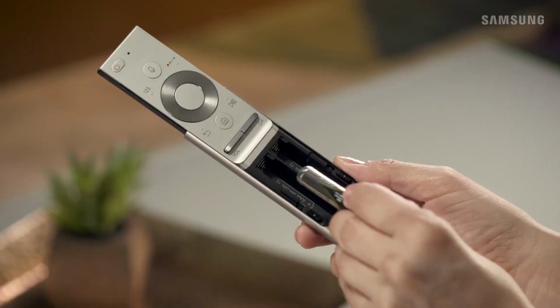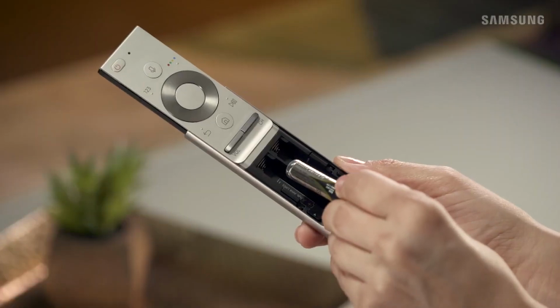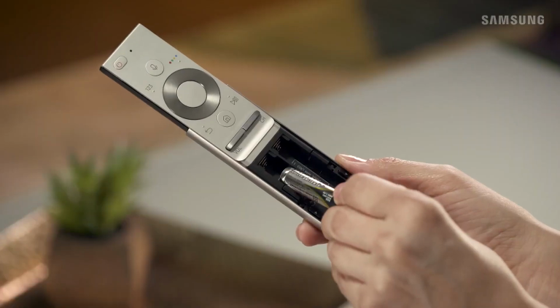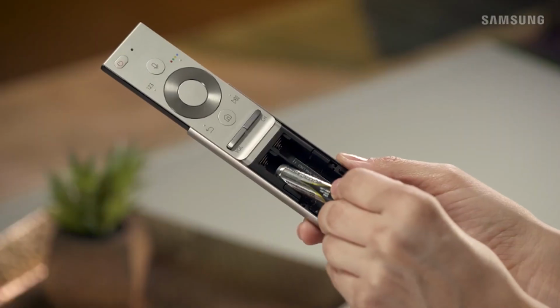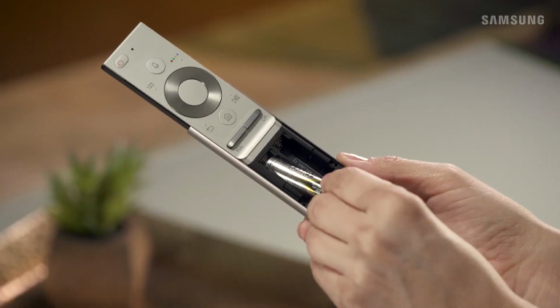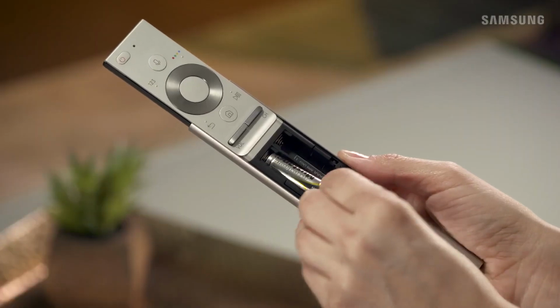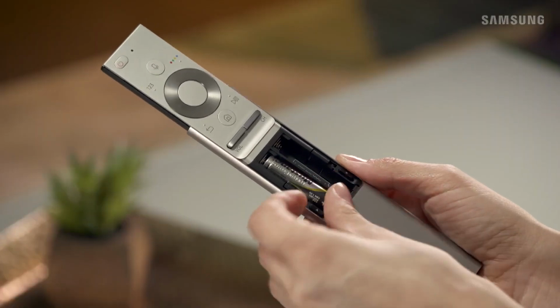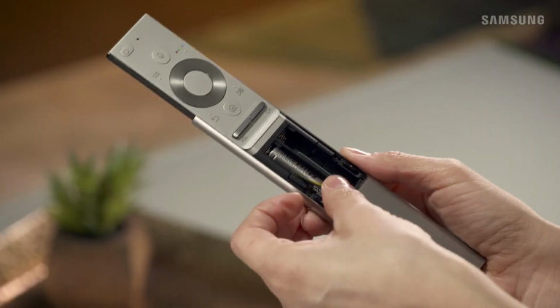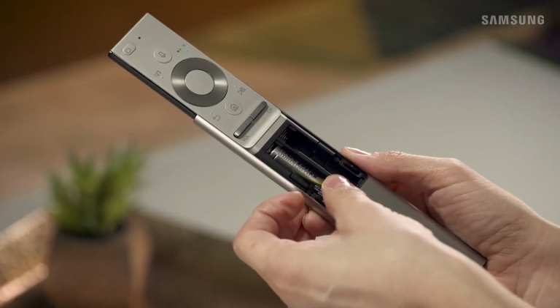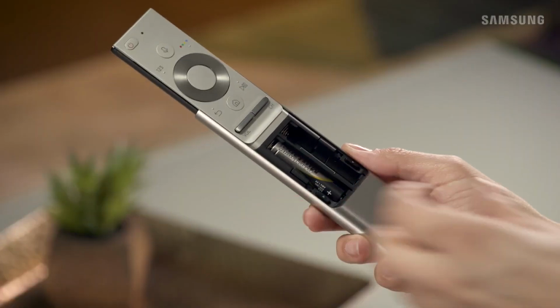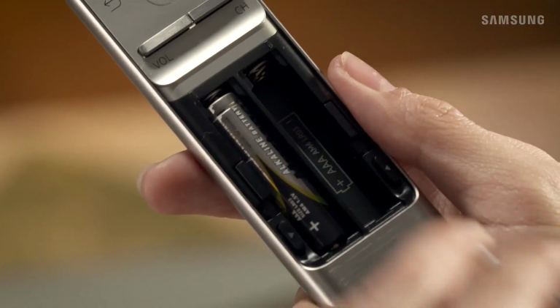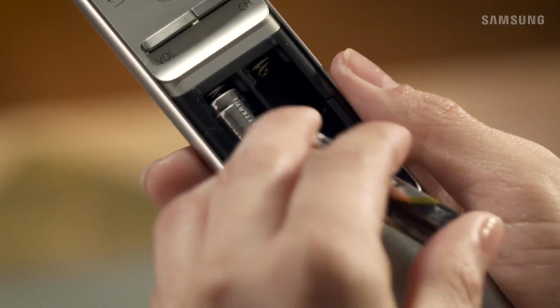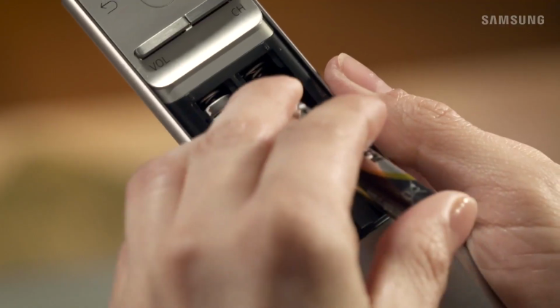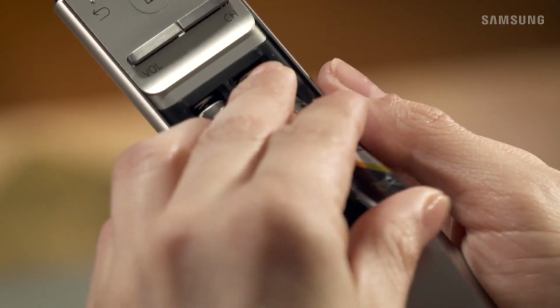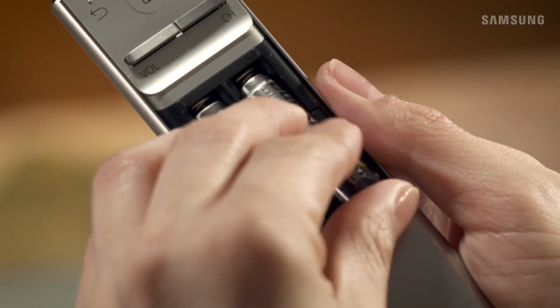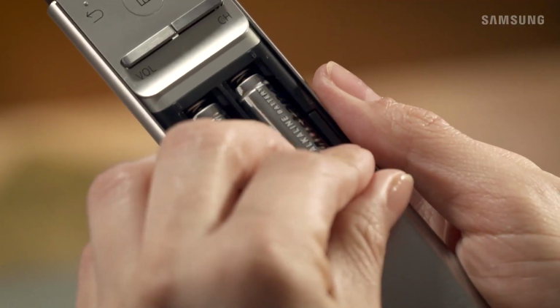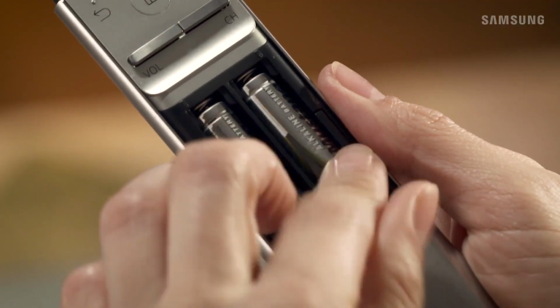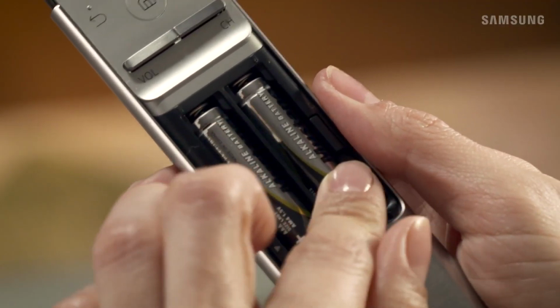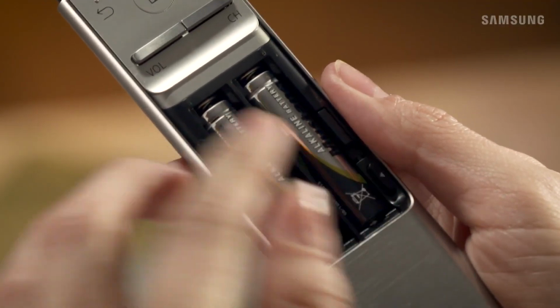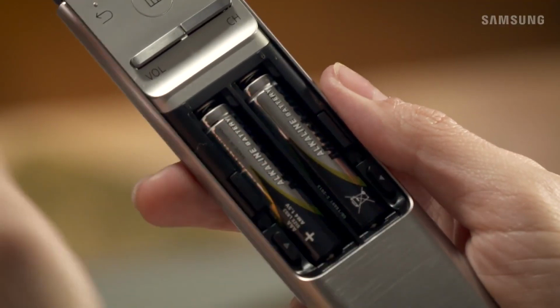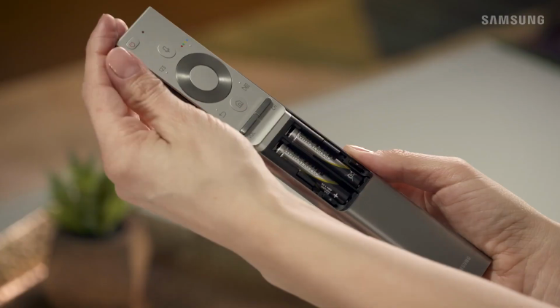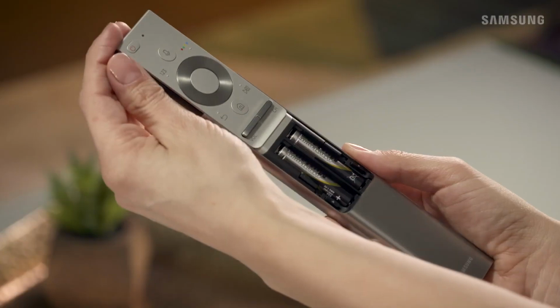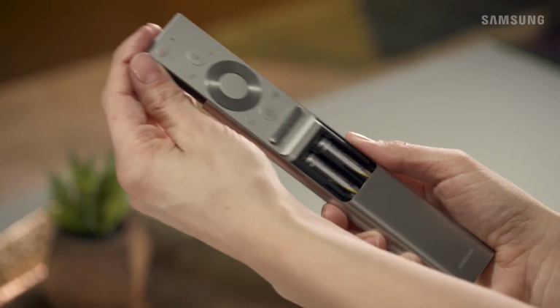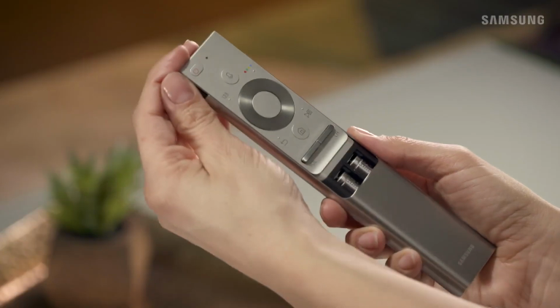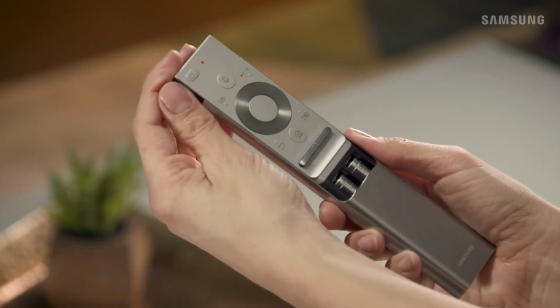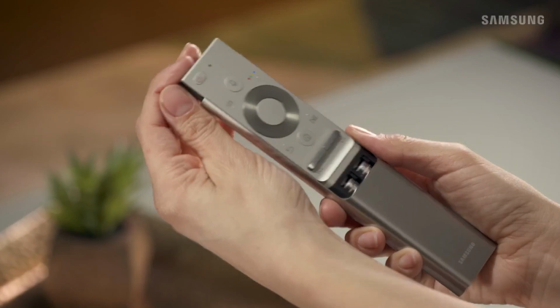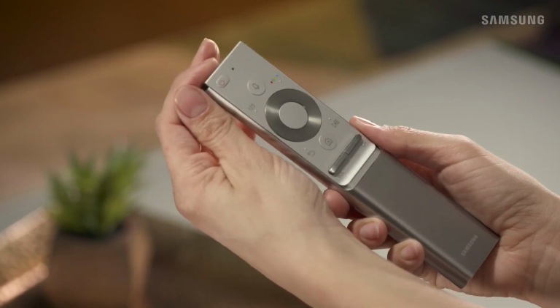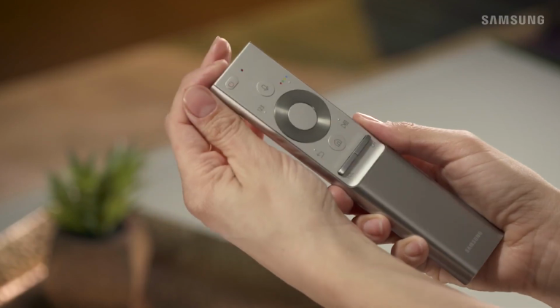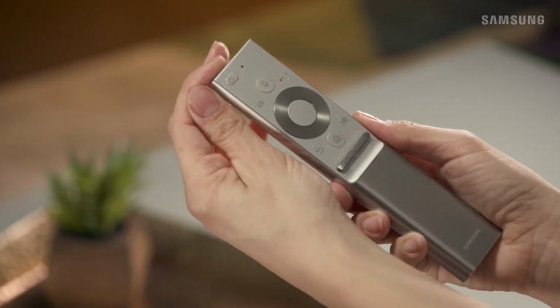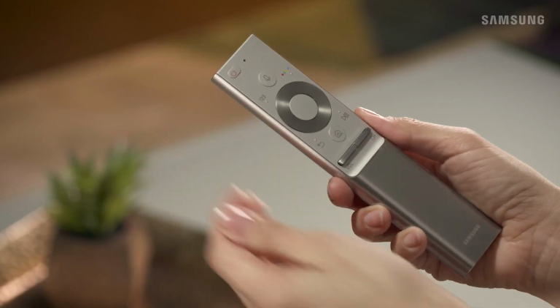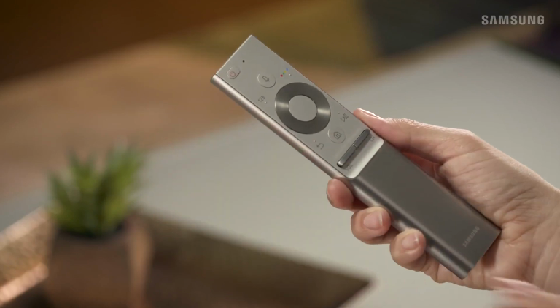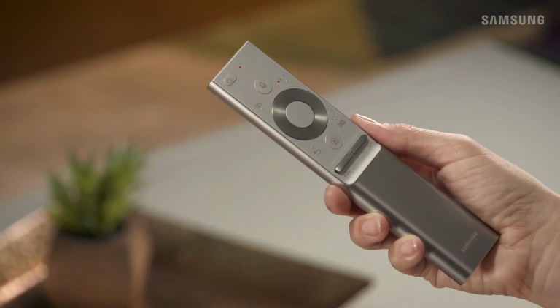Now you can just pop in your new batteries. And when you're done, slide the cover back on the body until it locks into place.